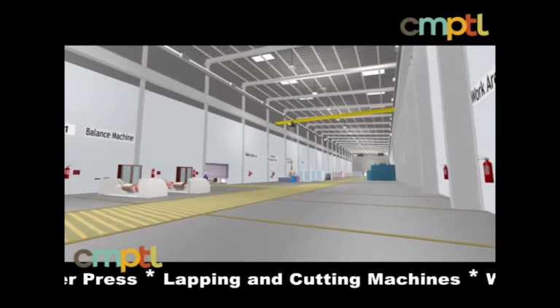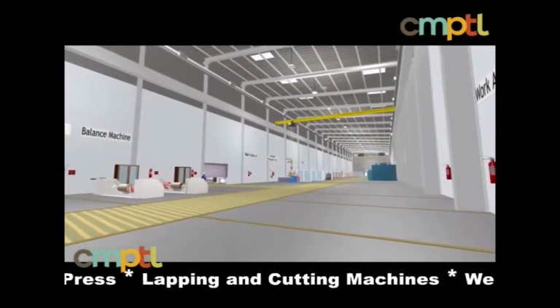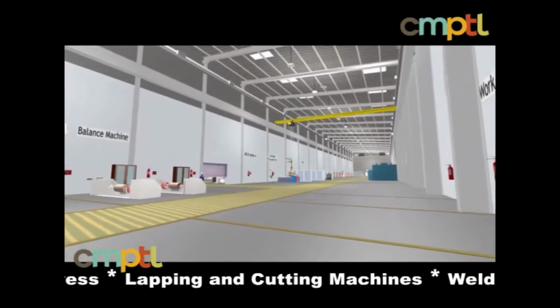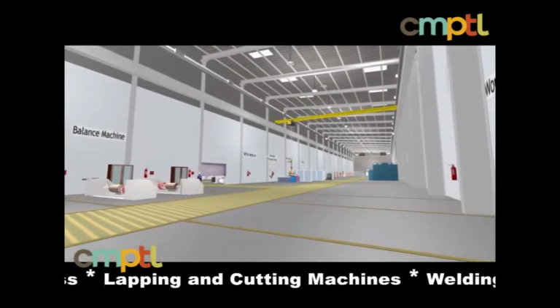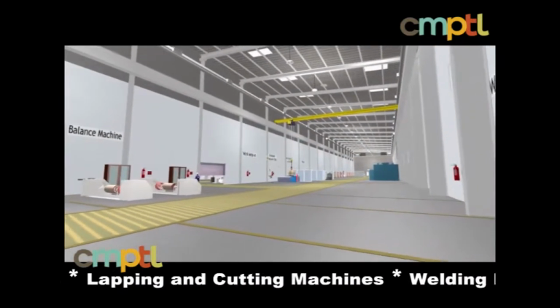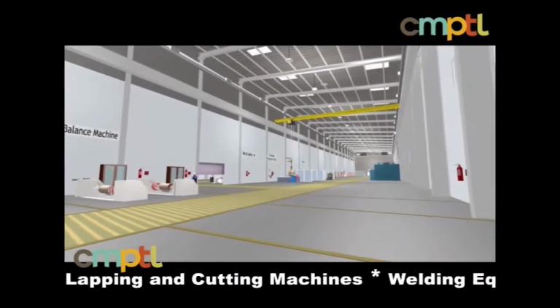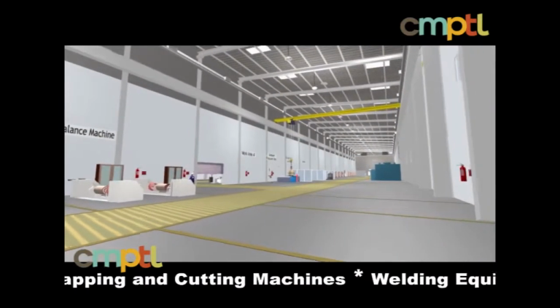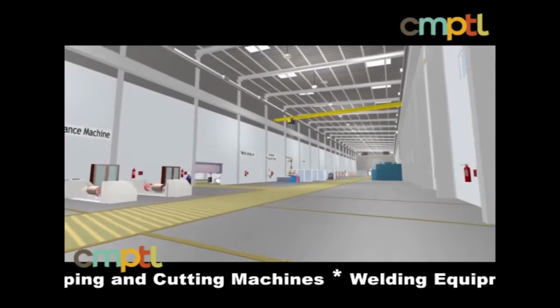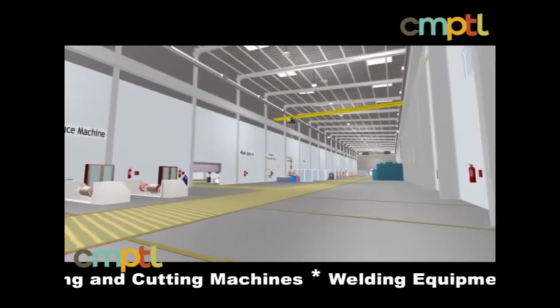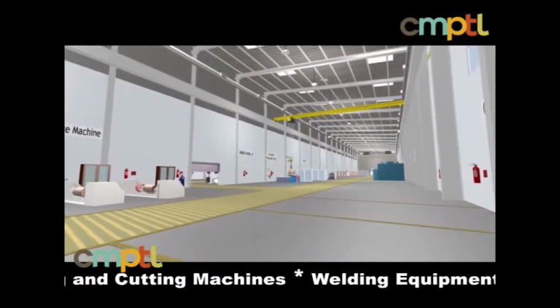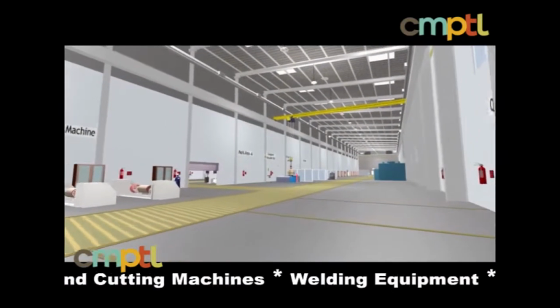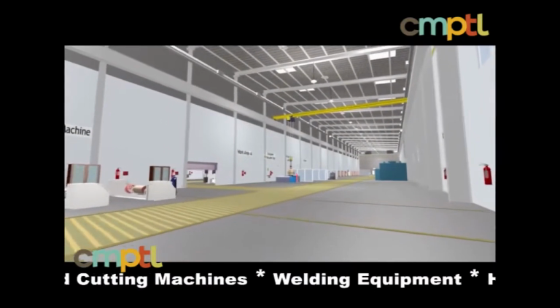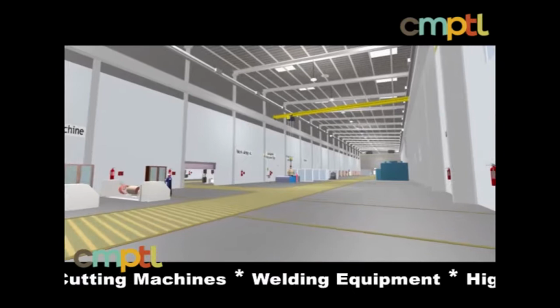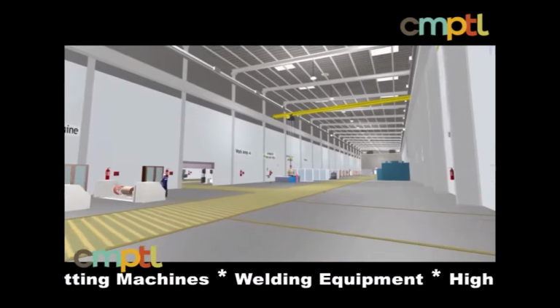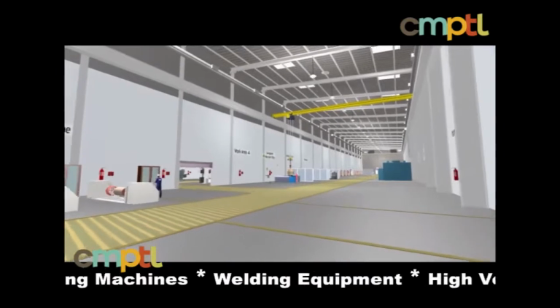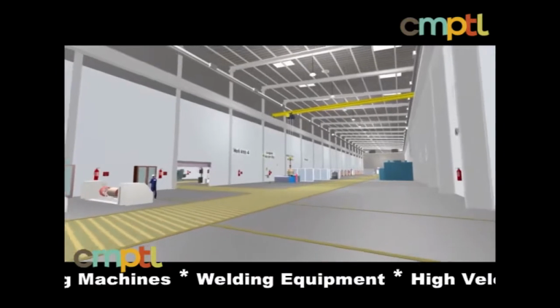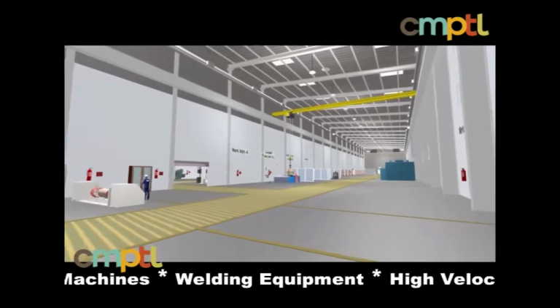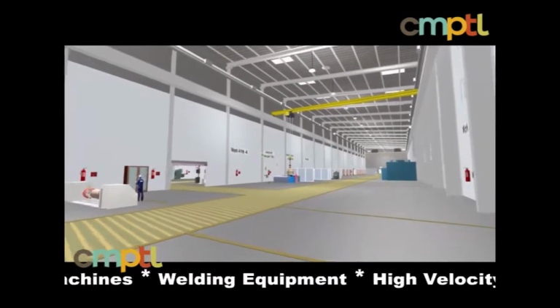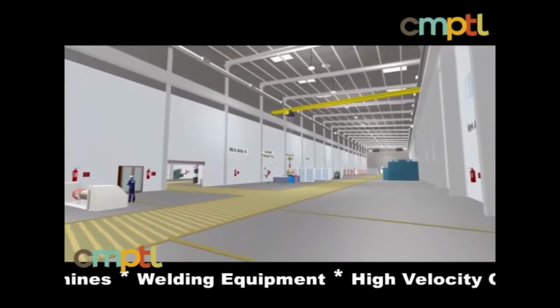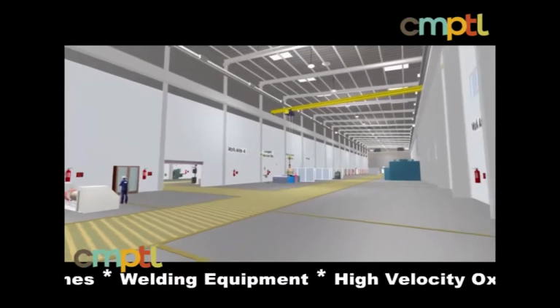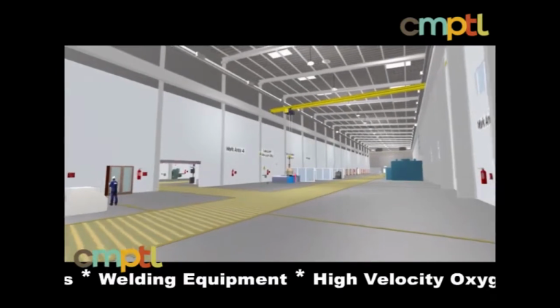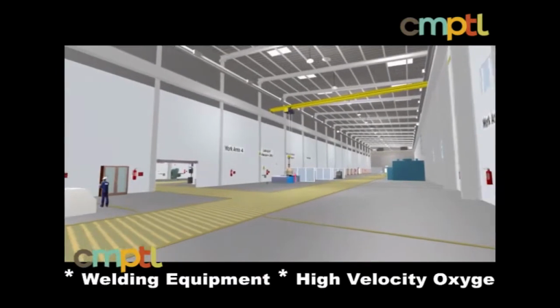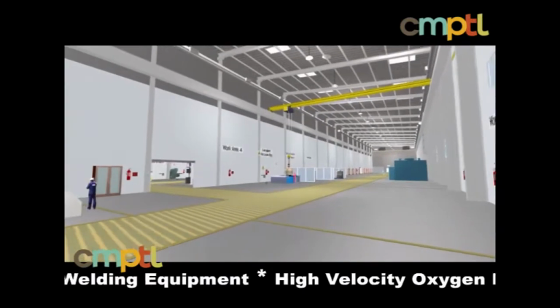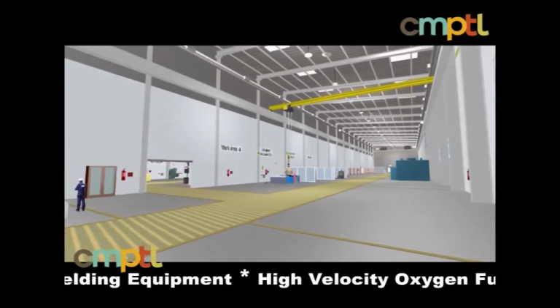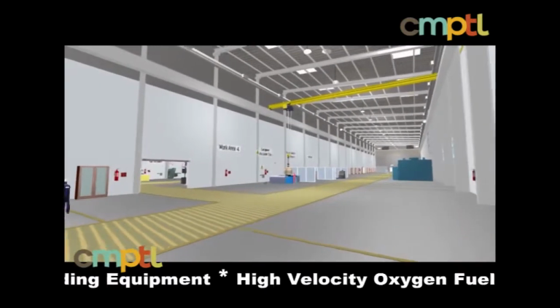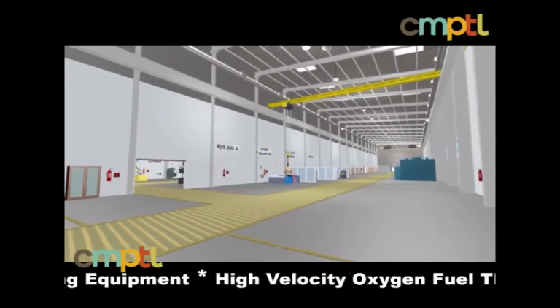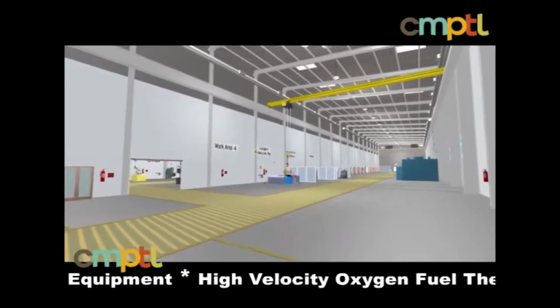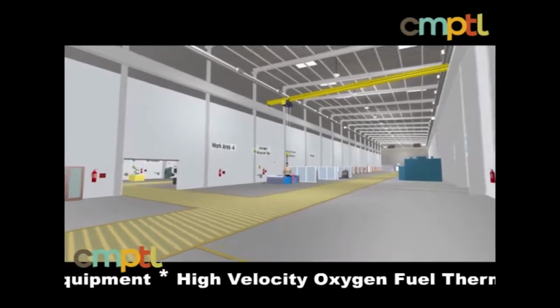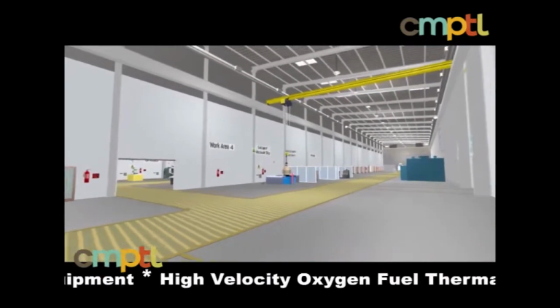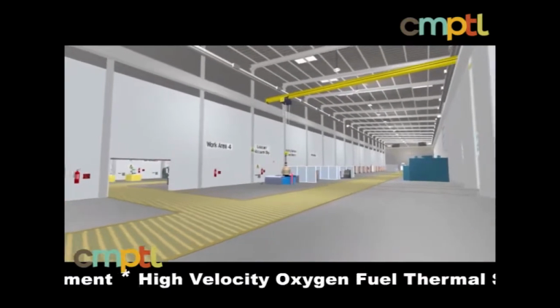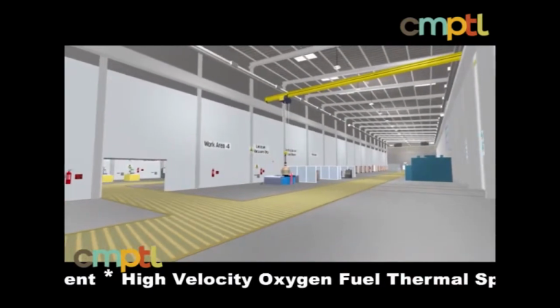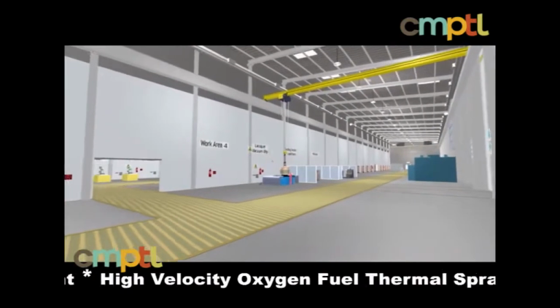Additional equipment includes lapping and cutting machines, welding equipment, high-velocity oxygen fuel thermal spray processors, curing ovens and heat treatment facilities.